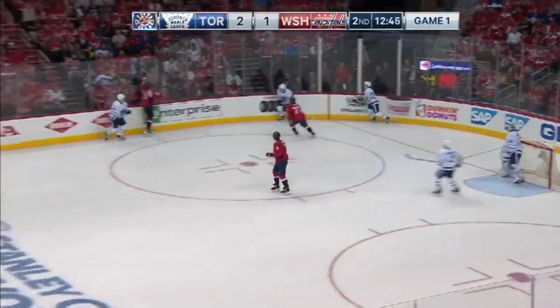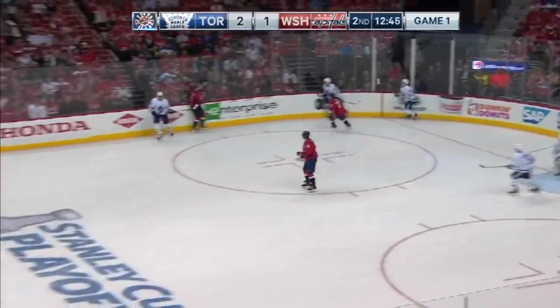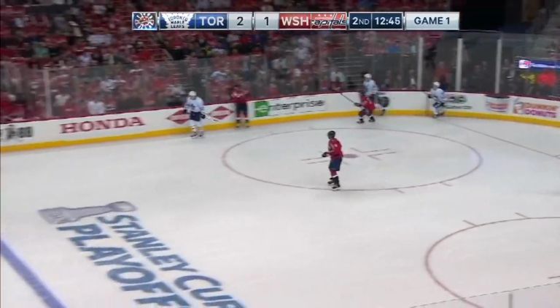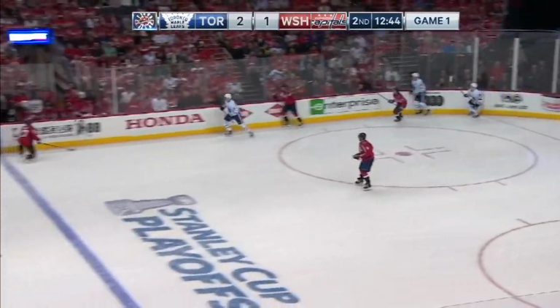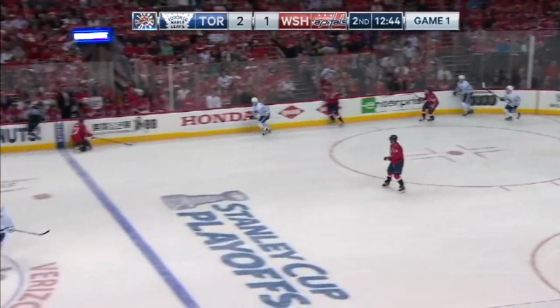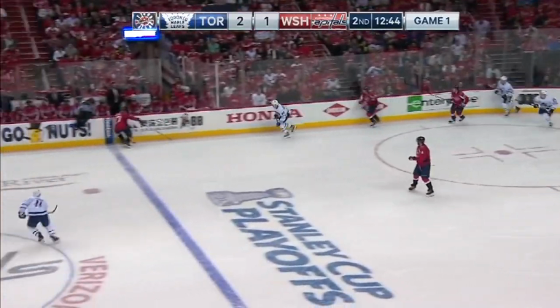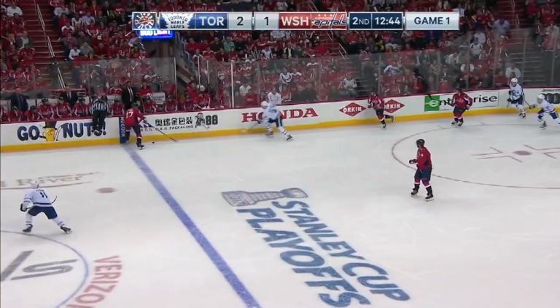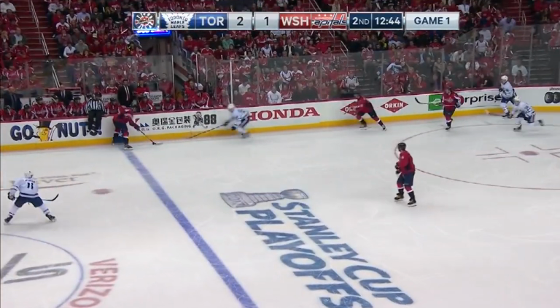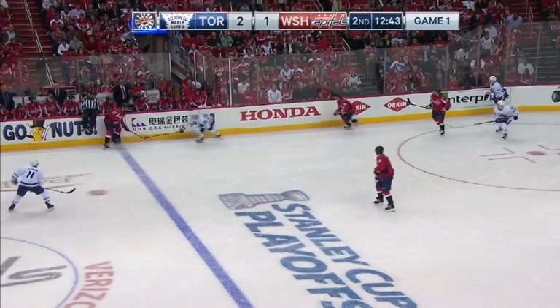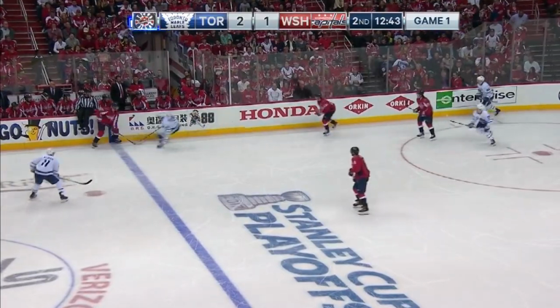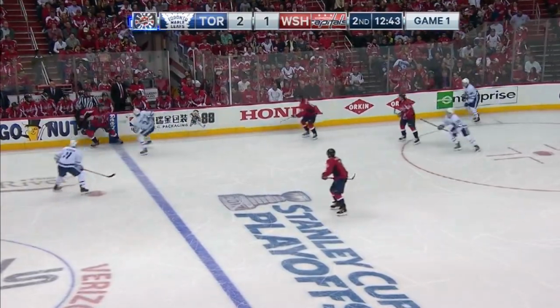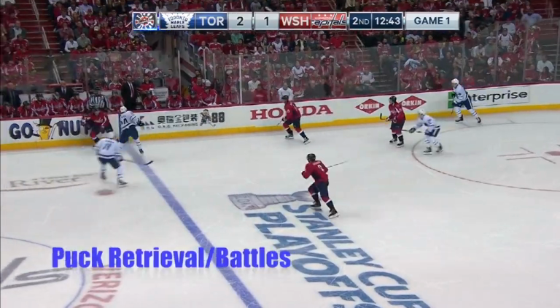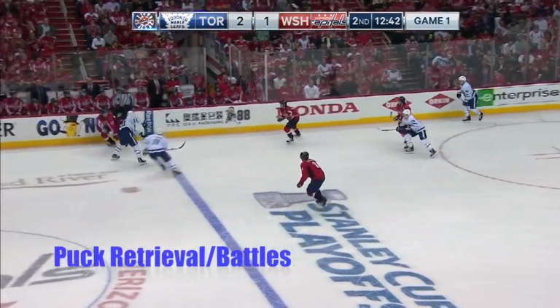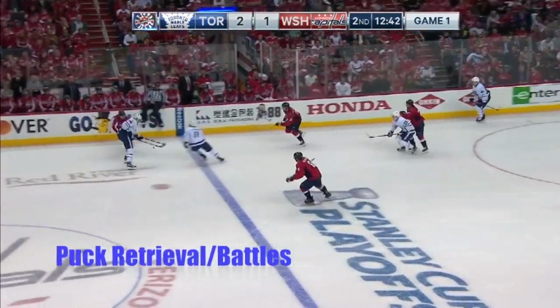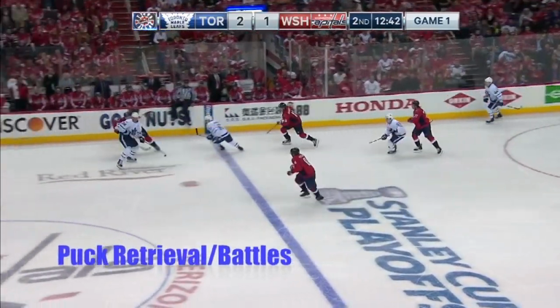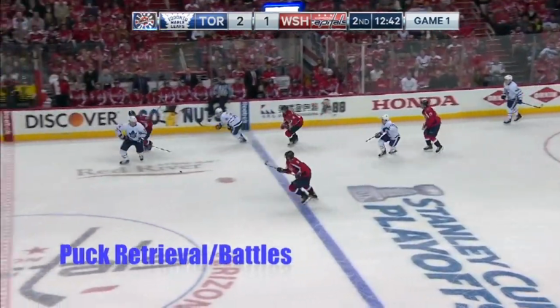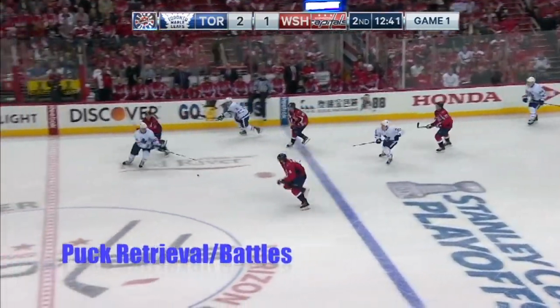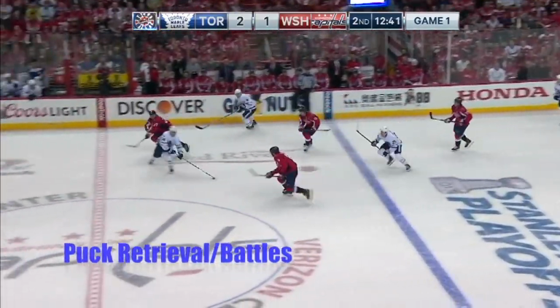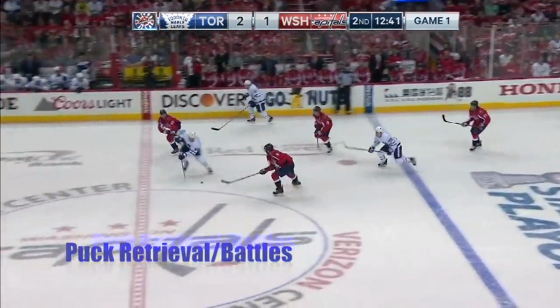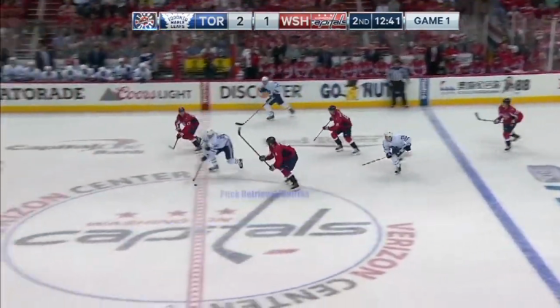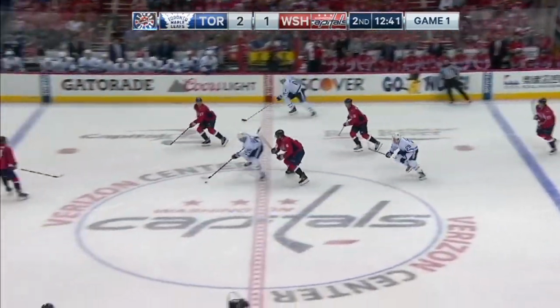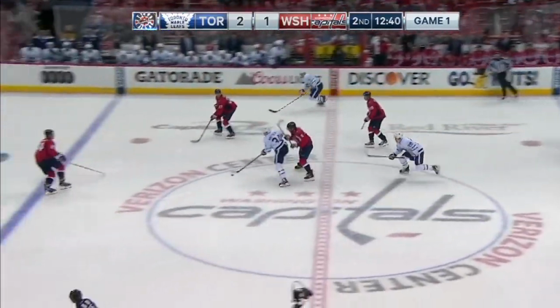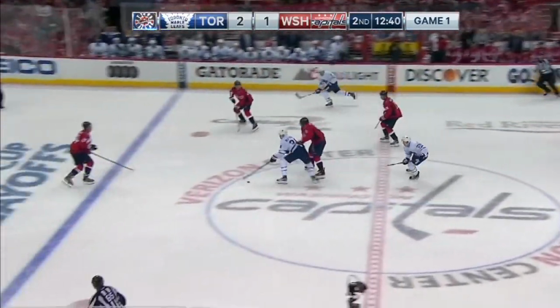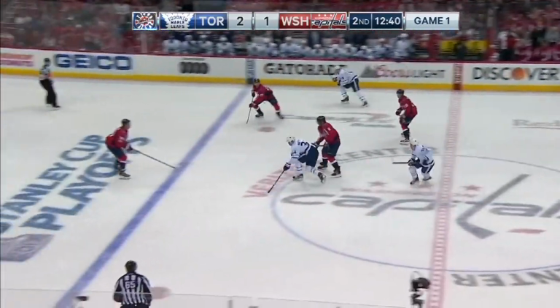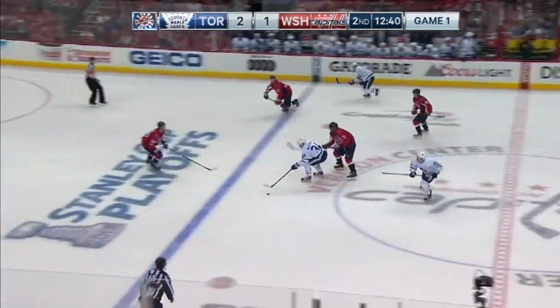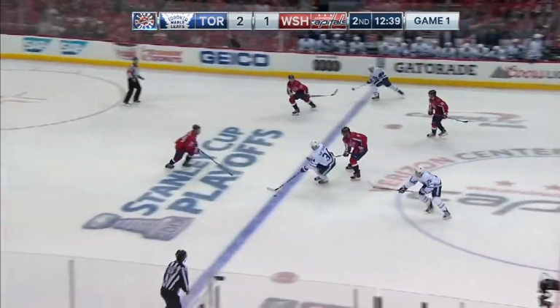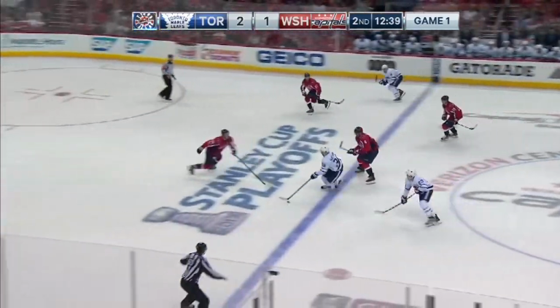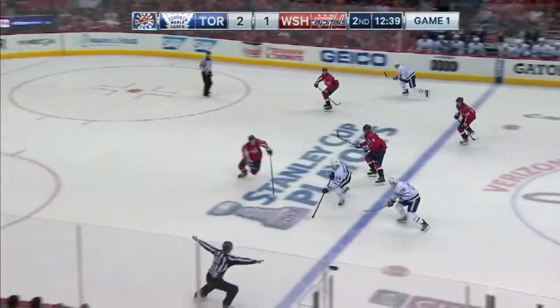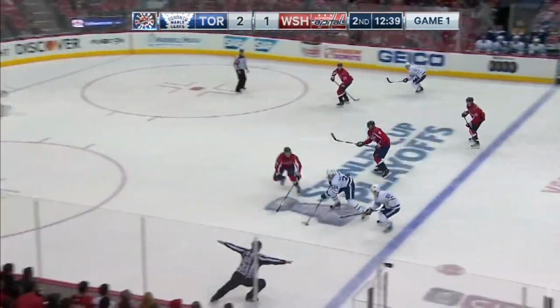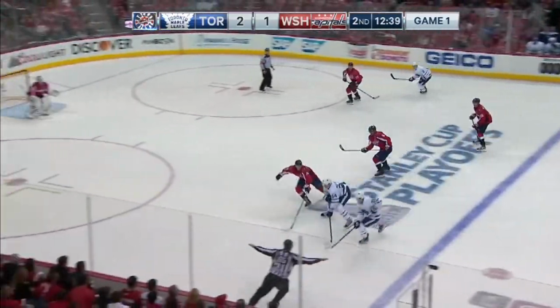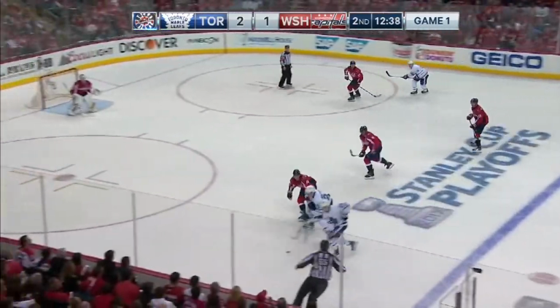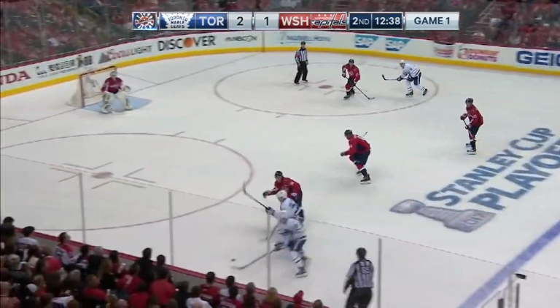And an Auston Matthews highlight video, of course, would not be complete without some puck retrieval and some puck battles. So here you go.